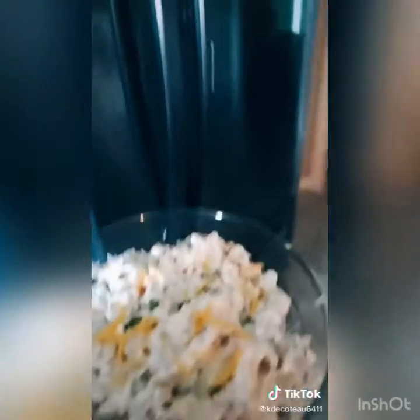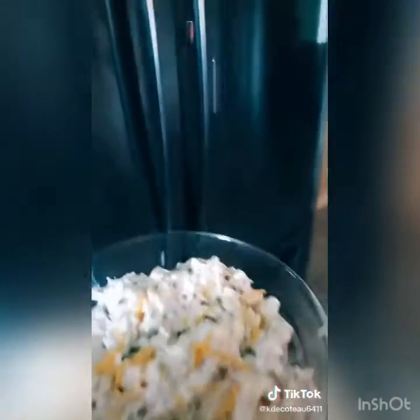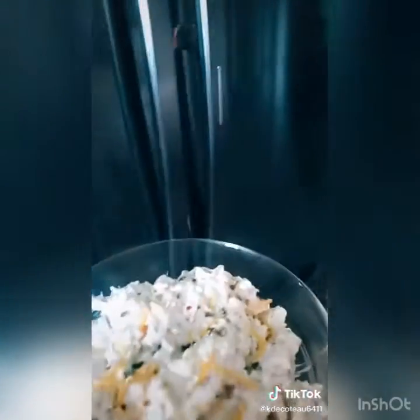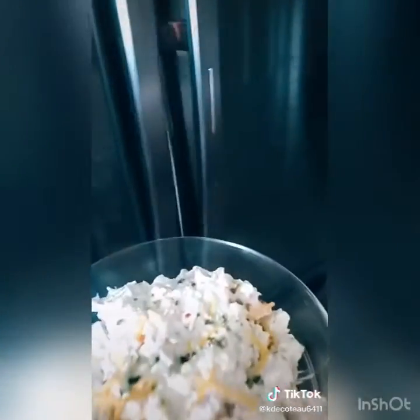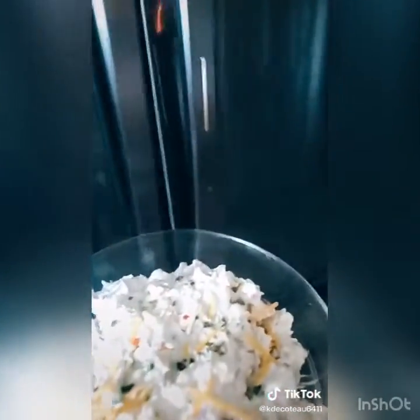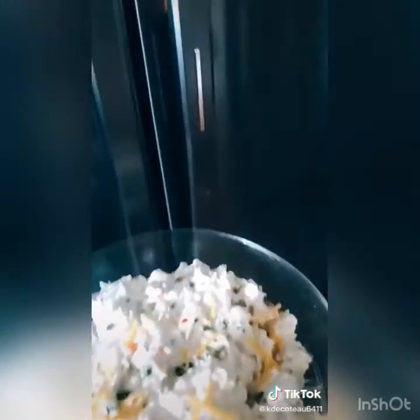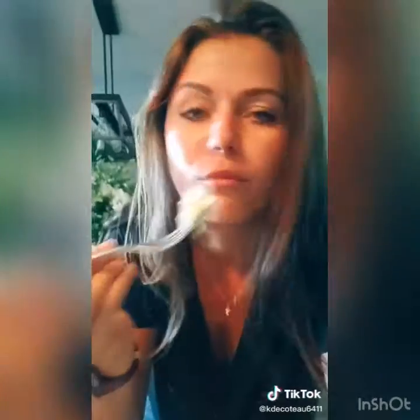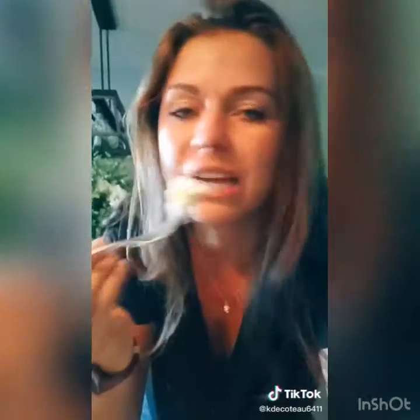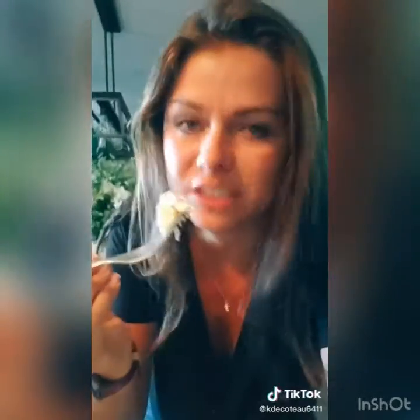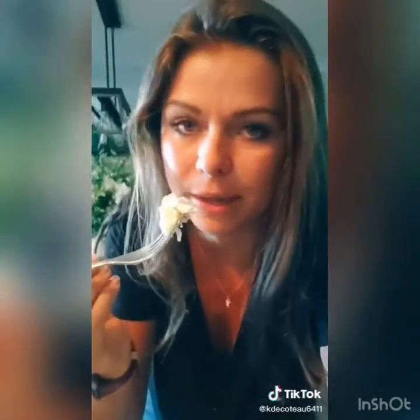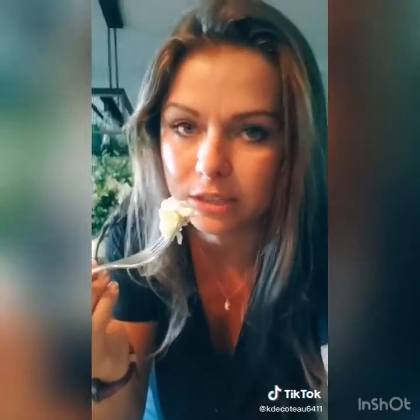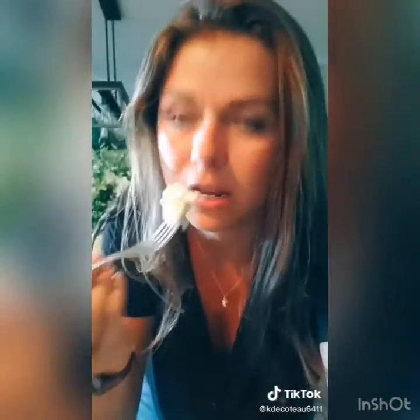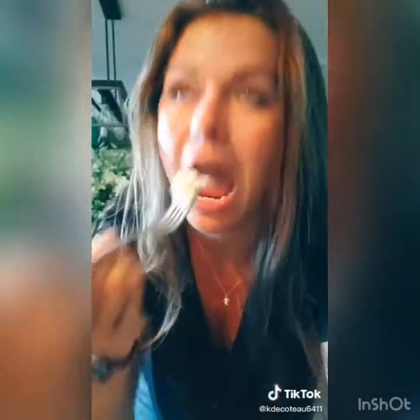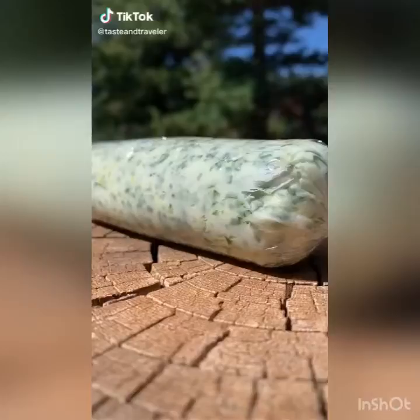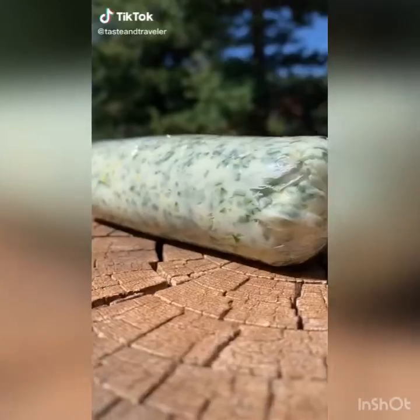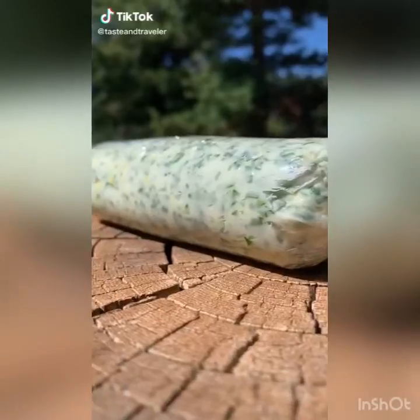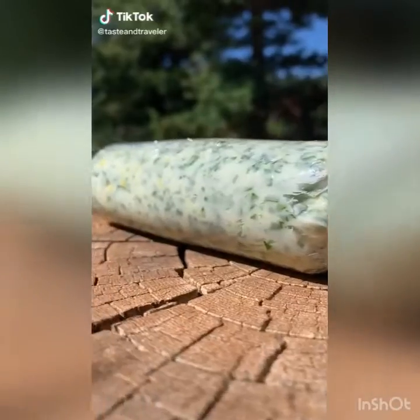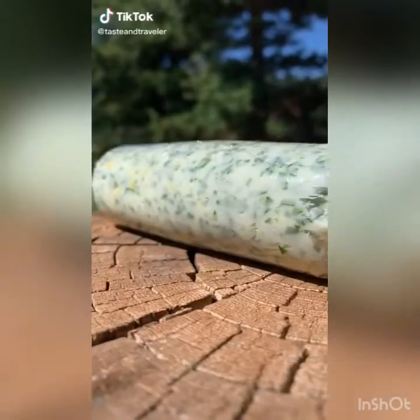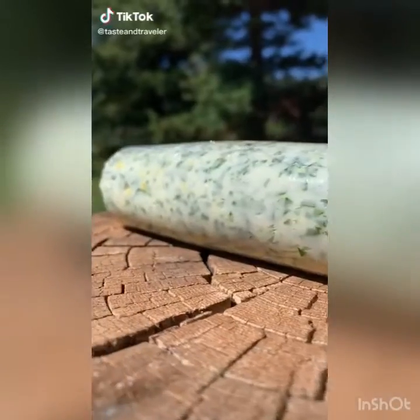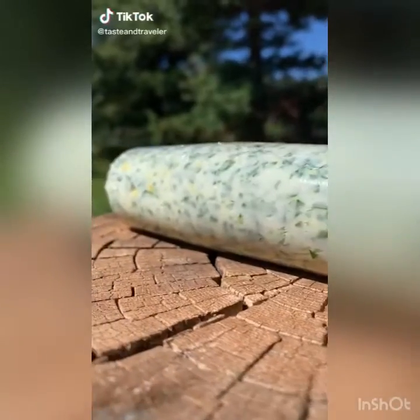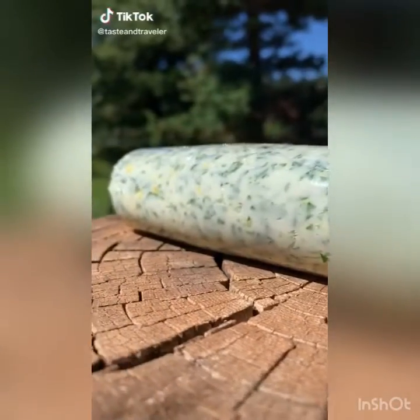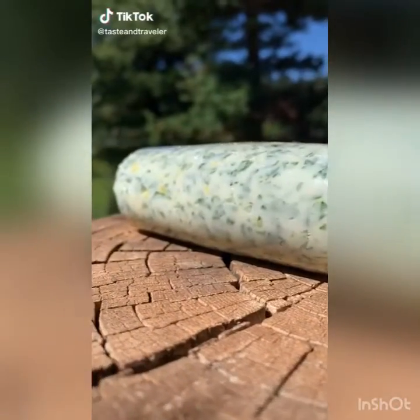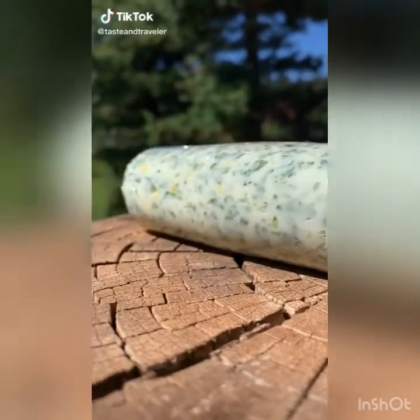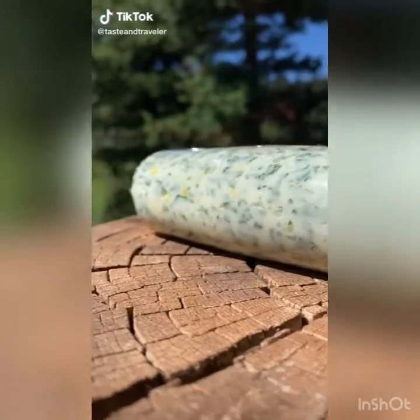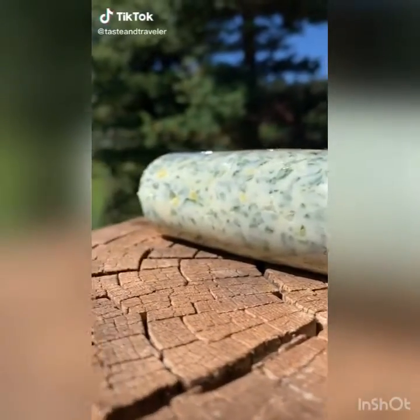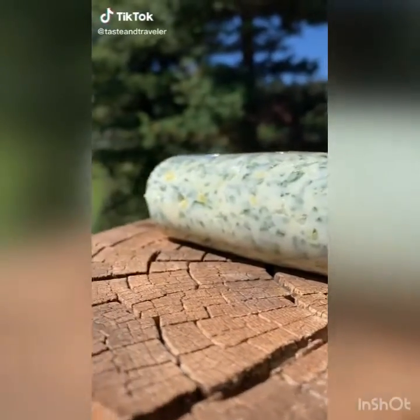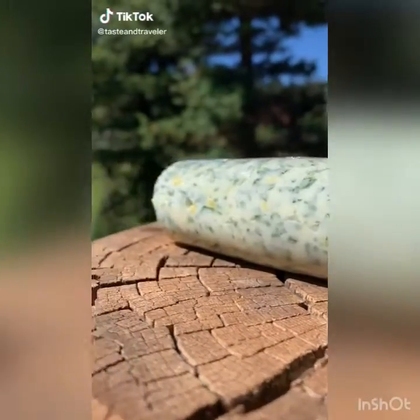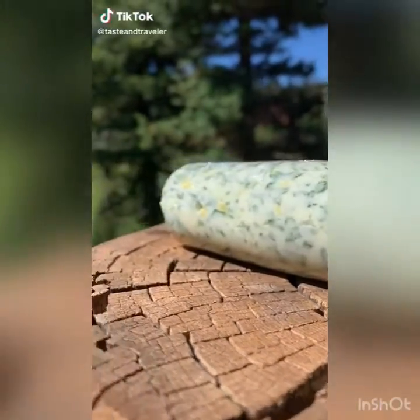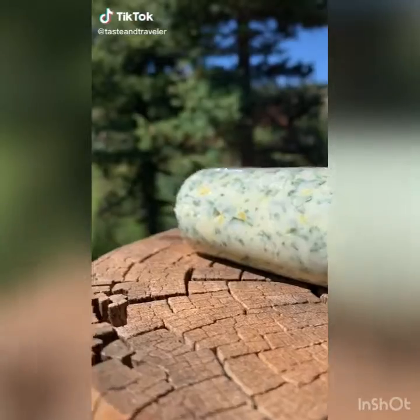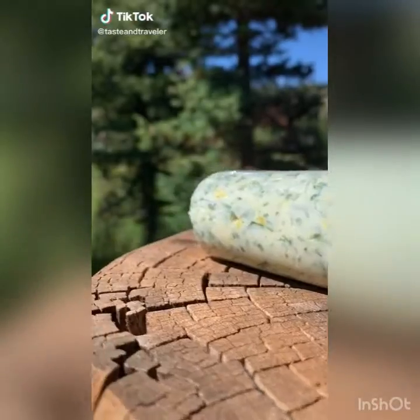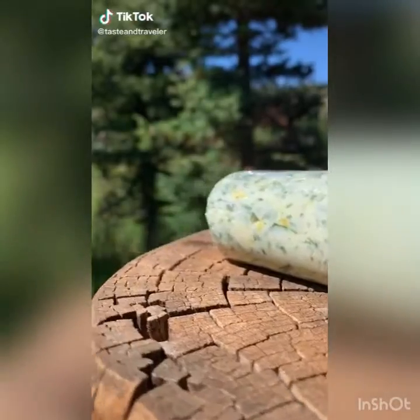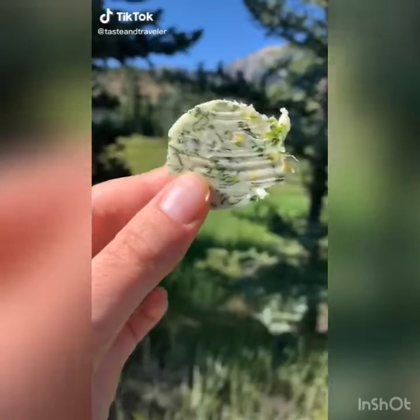Strain and cool the taters, then combine with the ranch mixture, shredded cheddar, crumbled bacon, and some chives. Mix it all up and chill for about an hour before serving — it's the best.